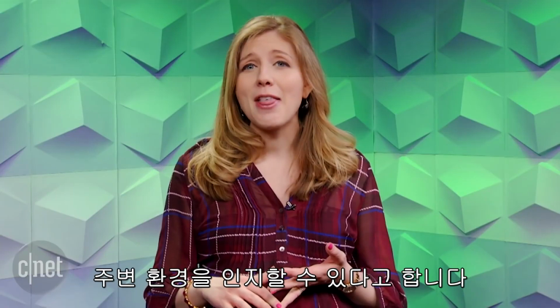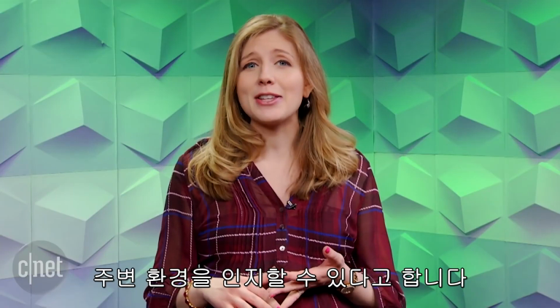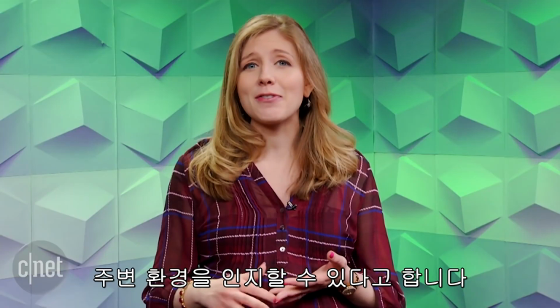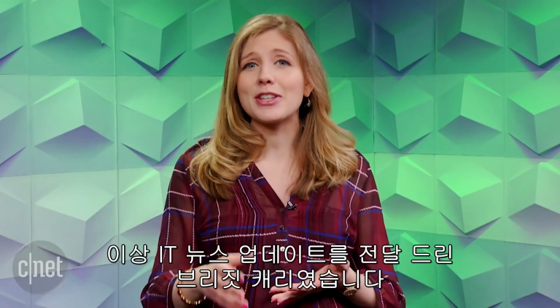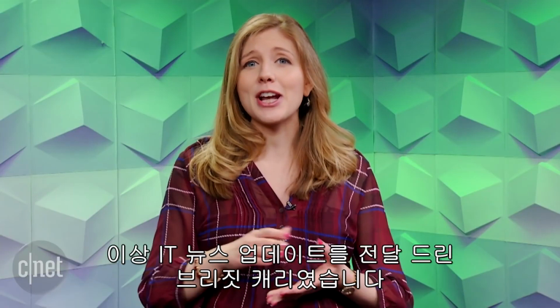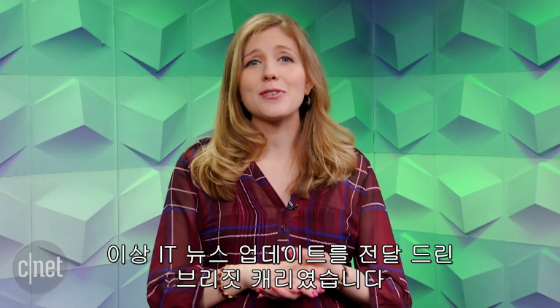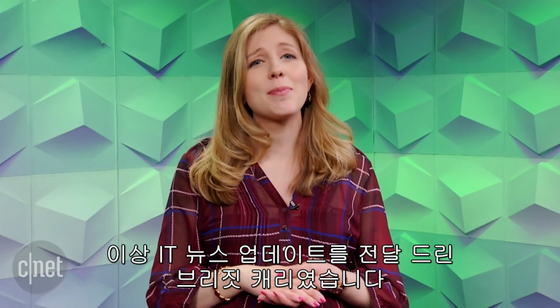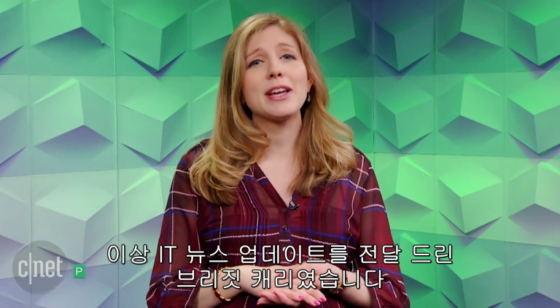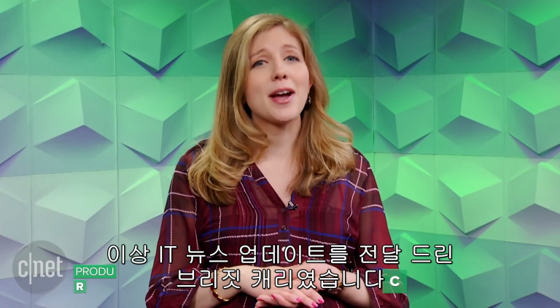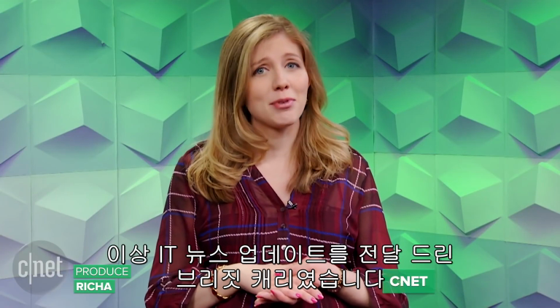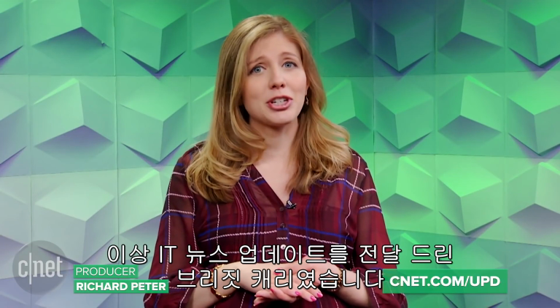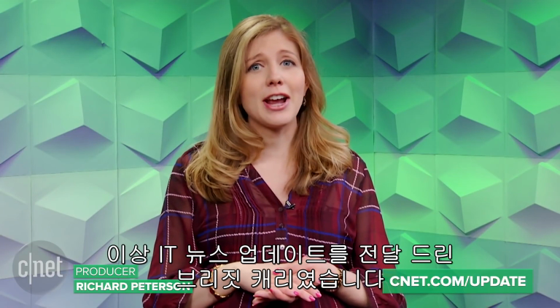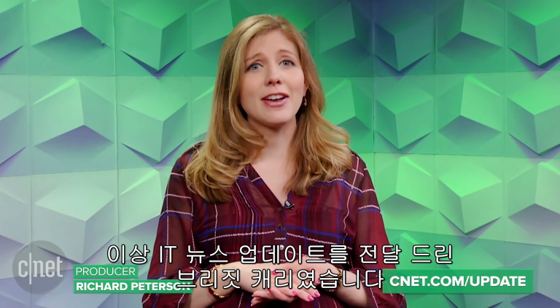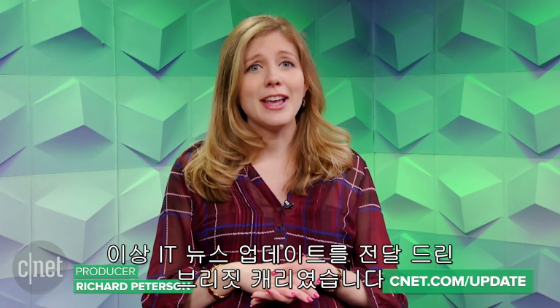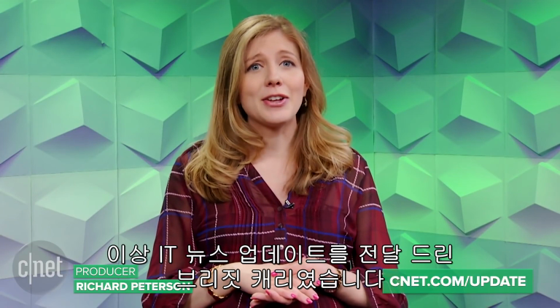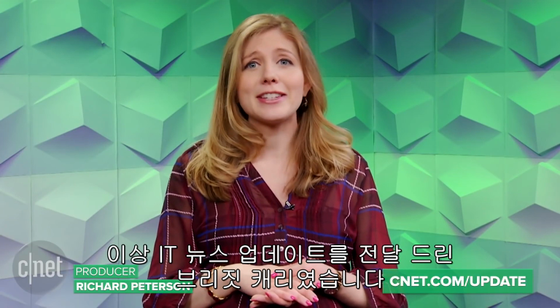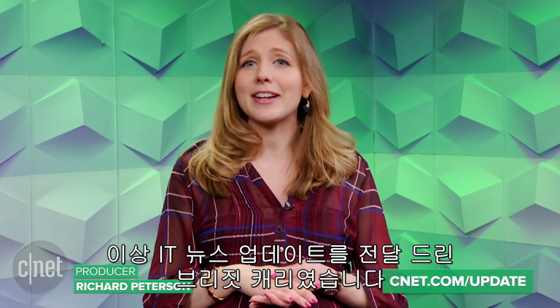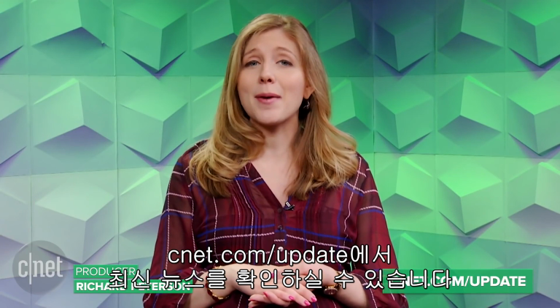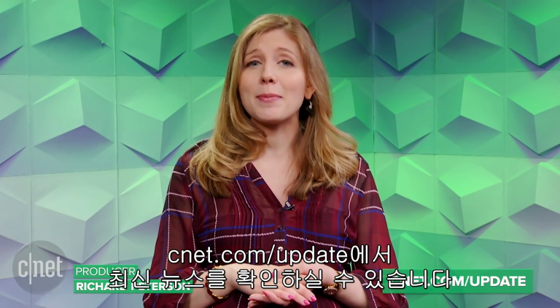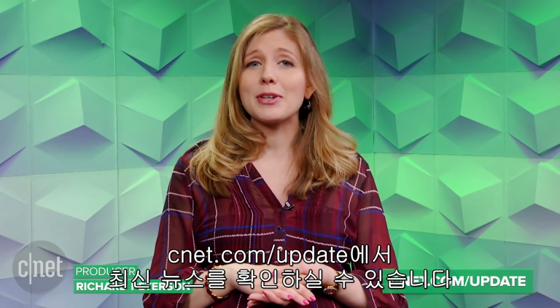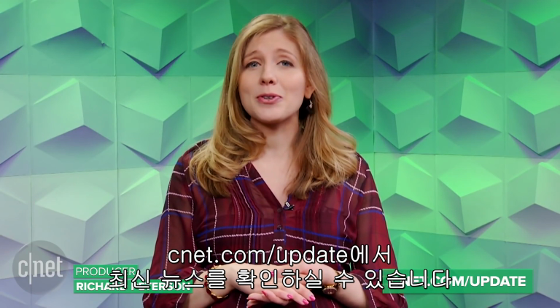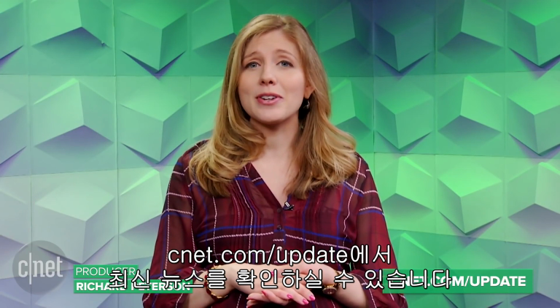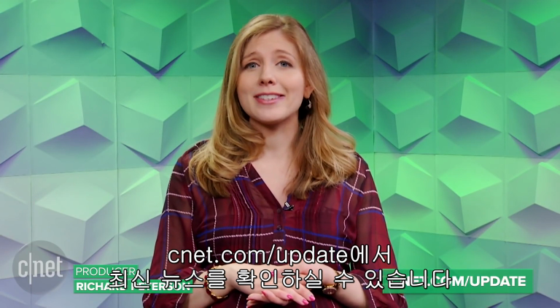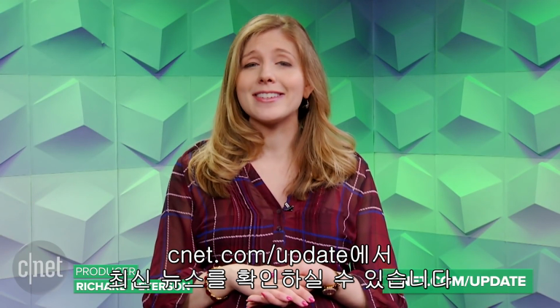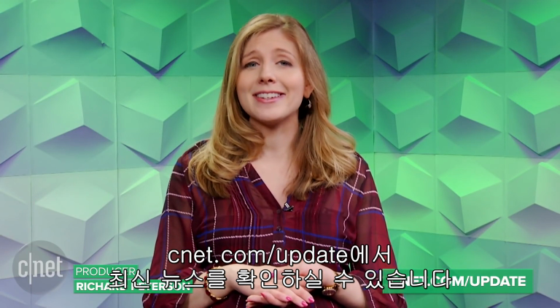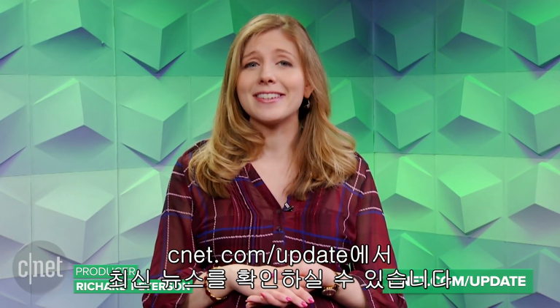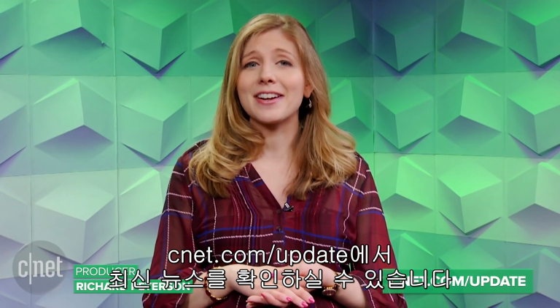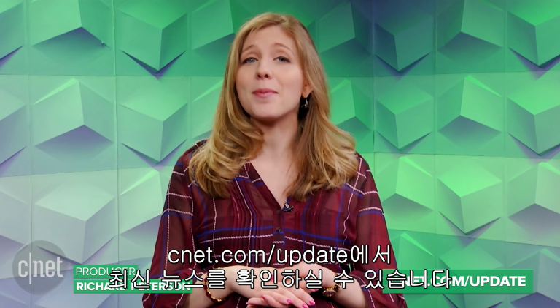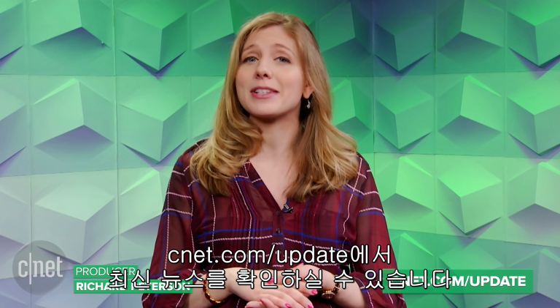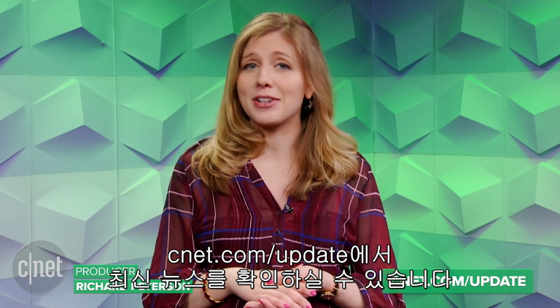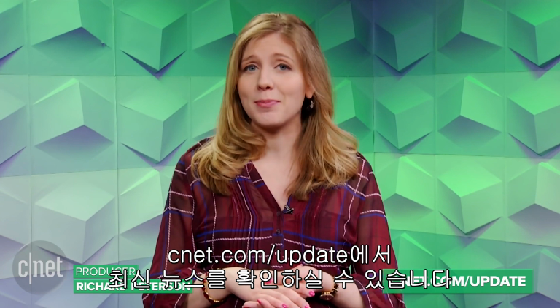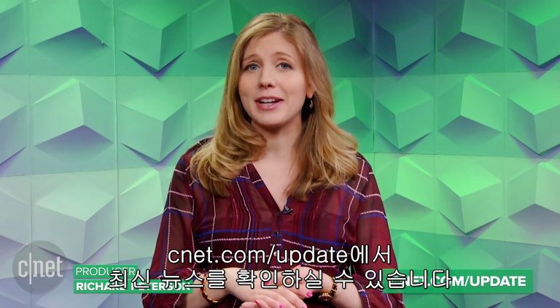That's it for this tech news update. I'm Bridget Carey. You can stay on top of the biggest stories at cnet.com/update.